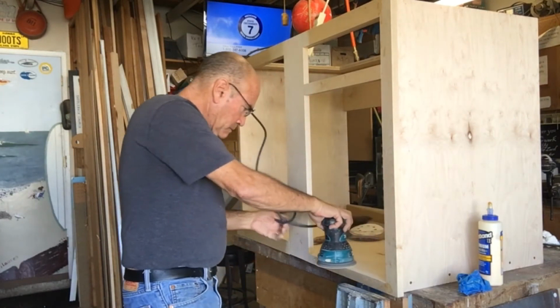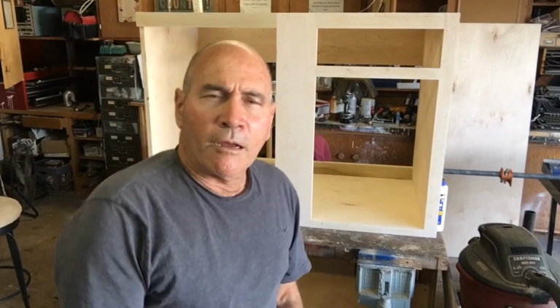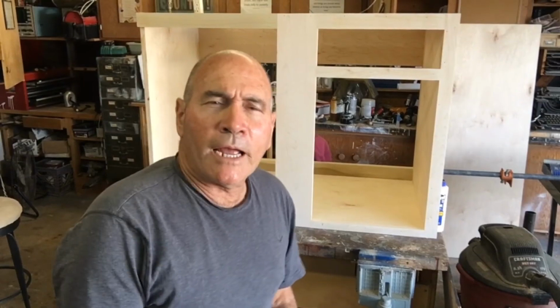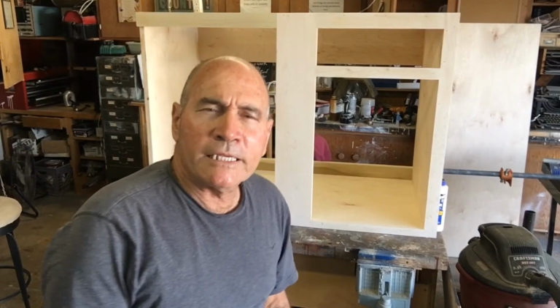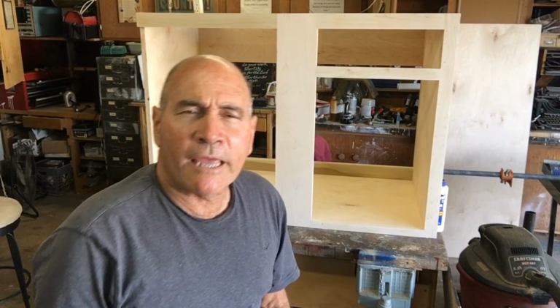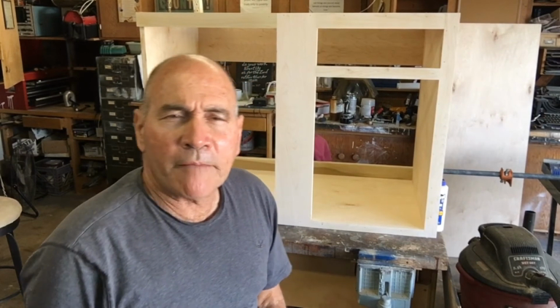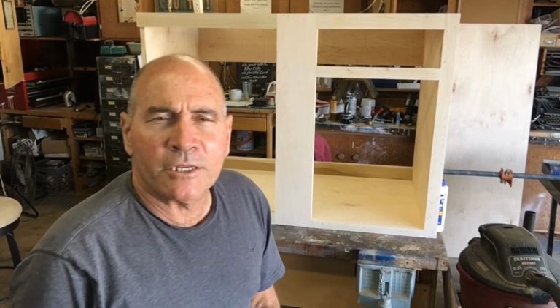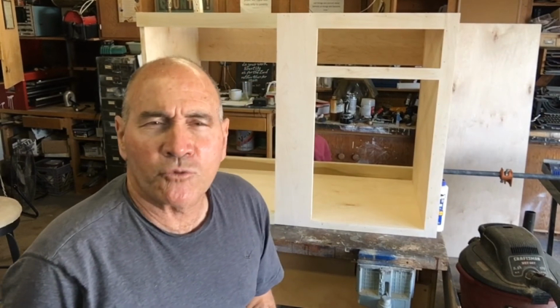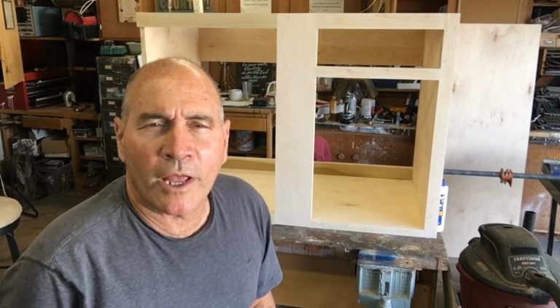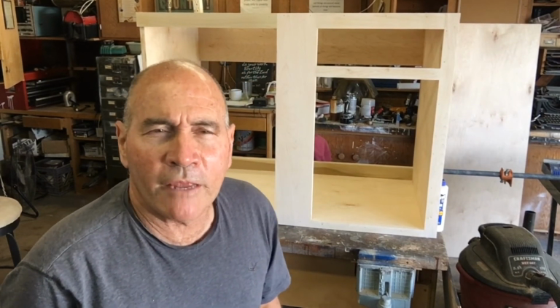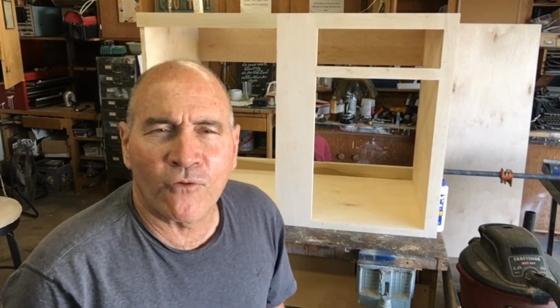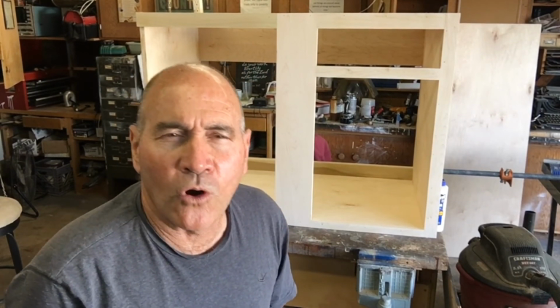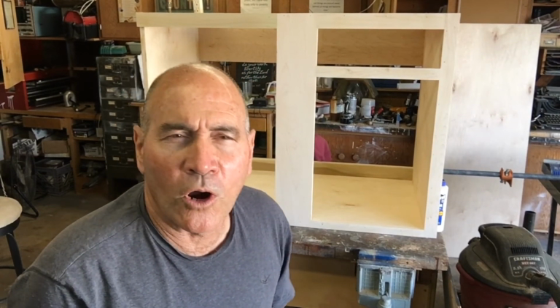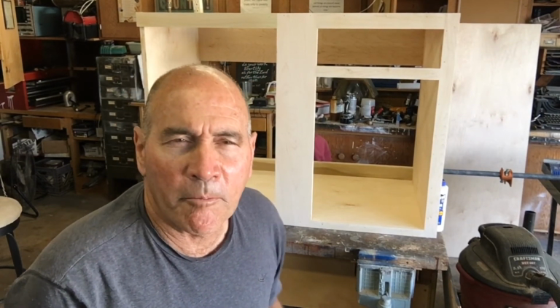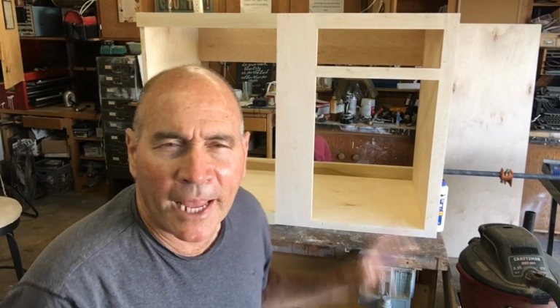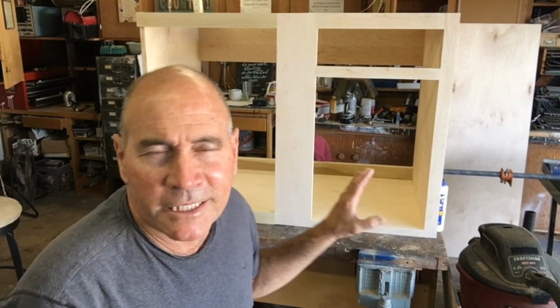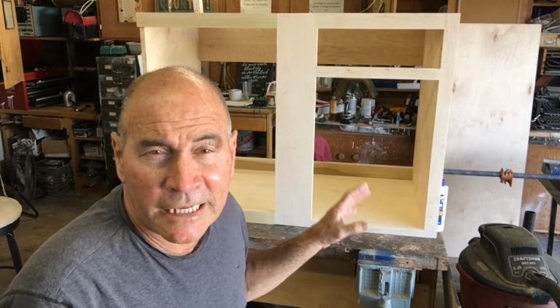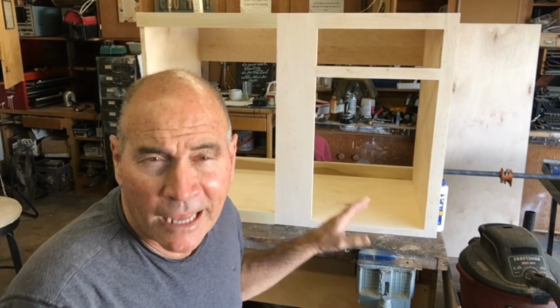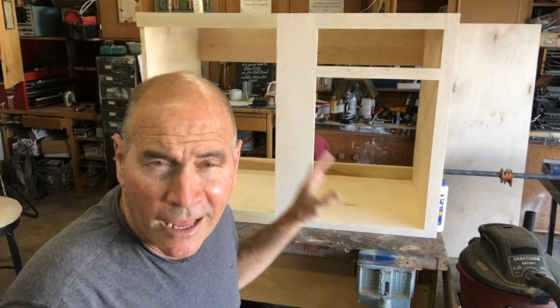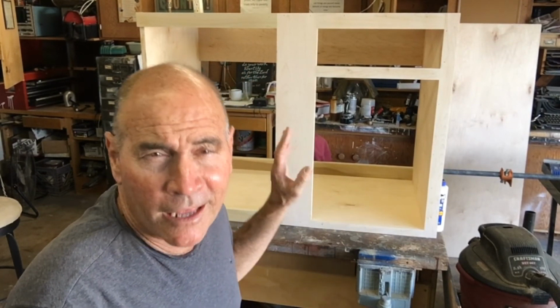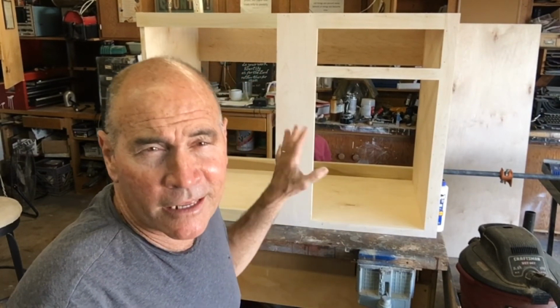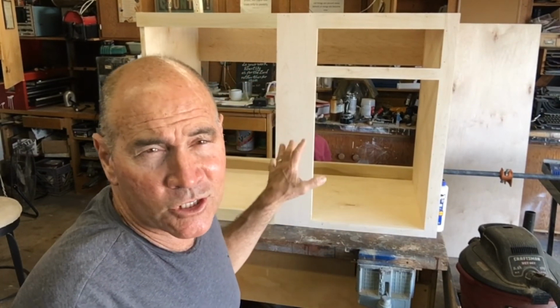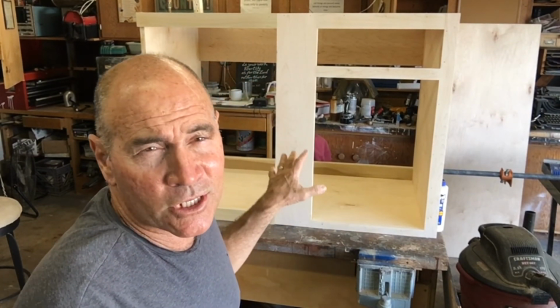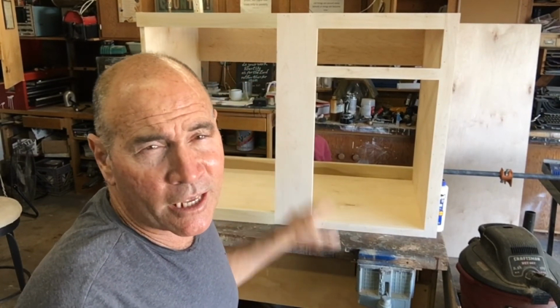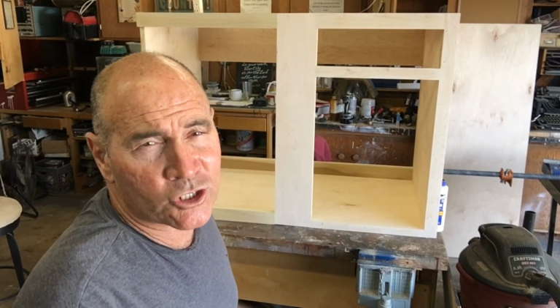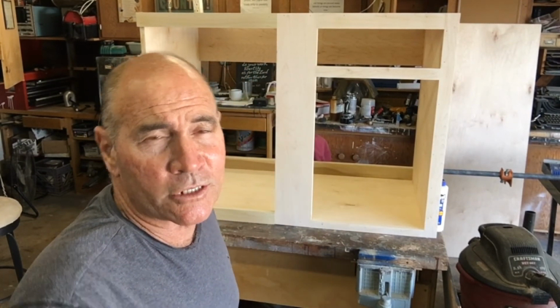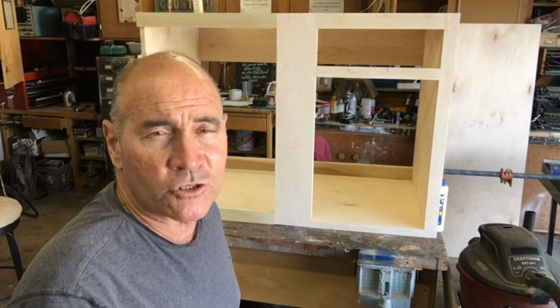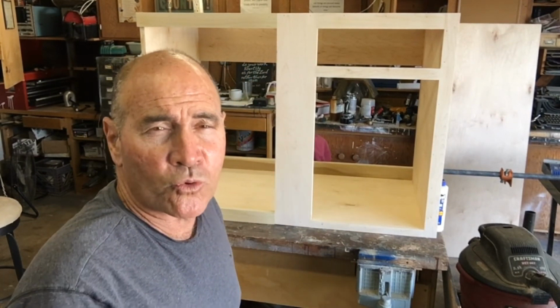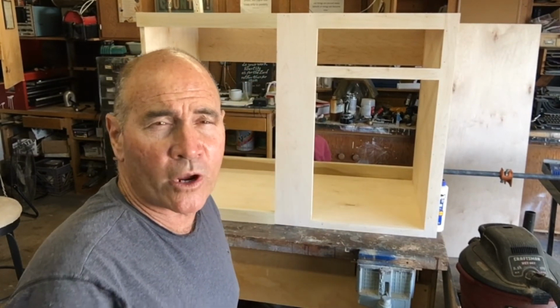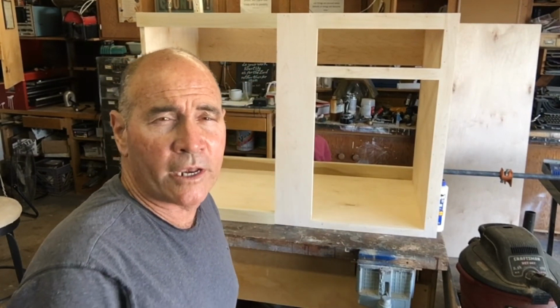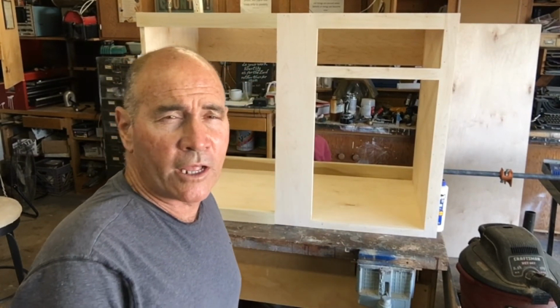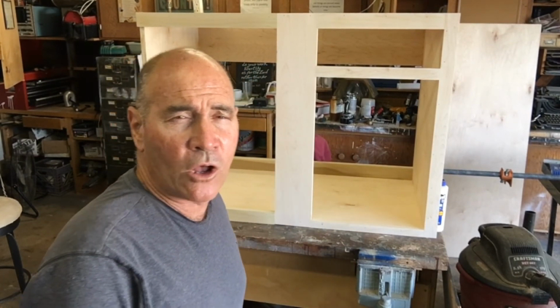Alright, this cabinet is ready for painting and installation. It's ready to go.